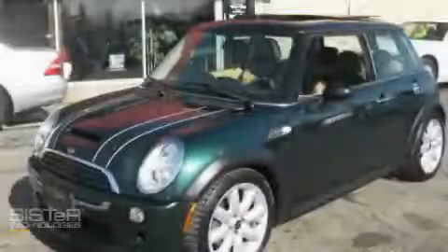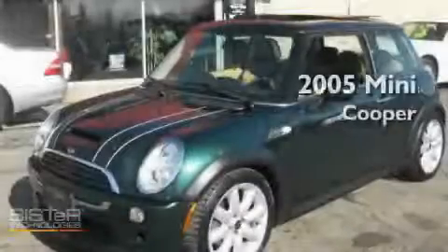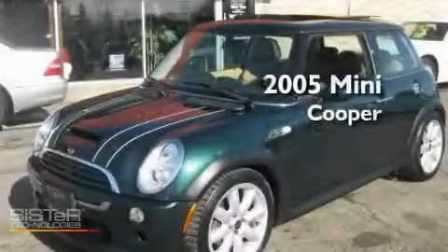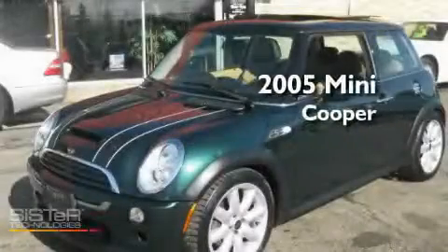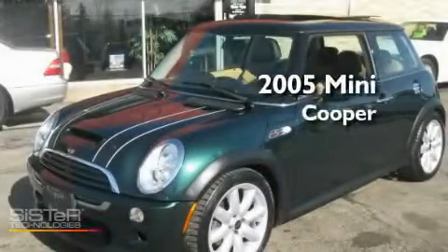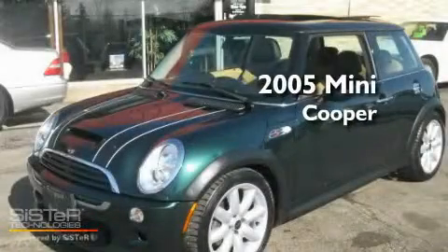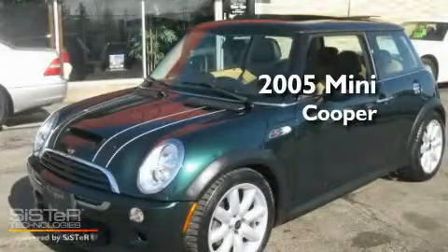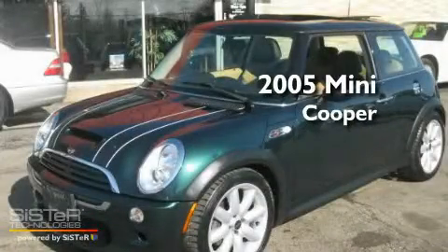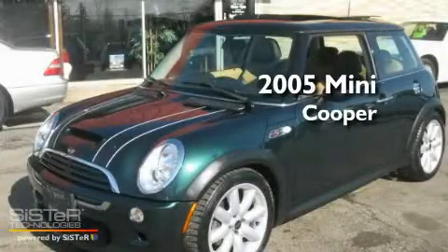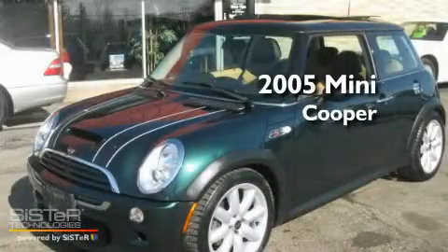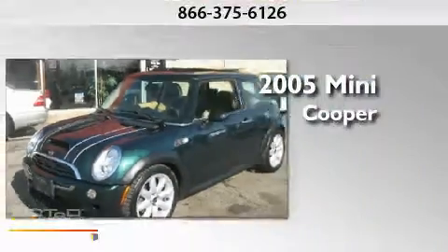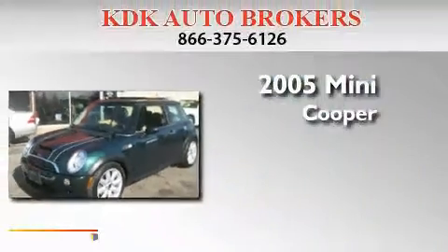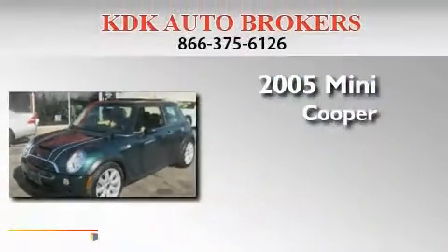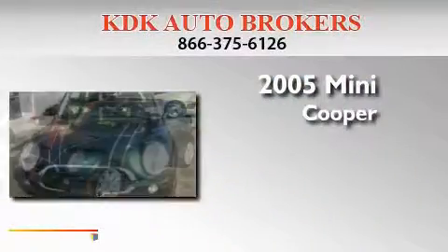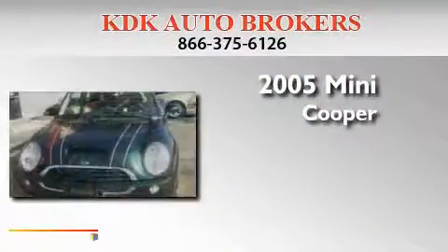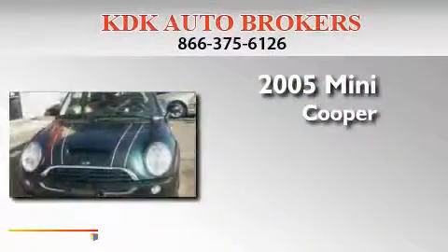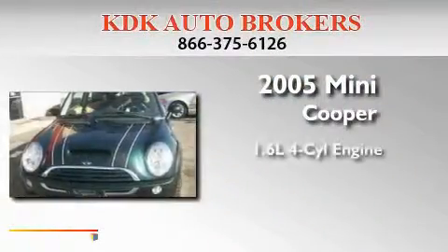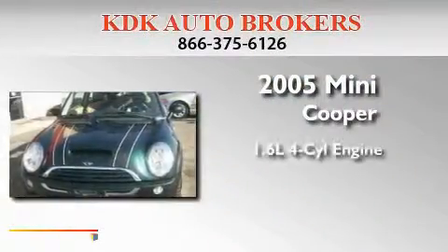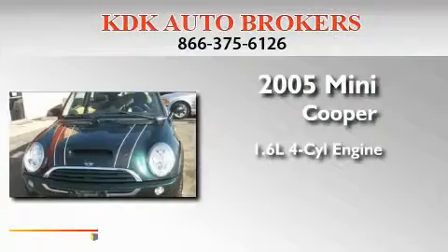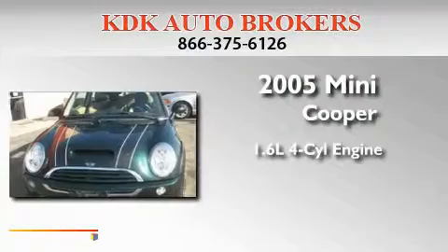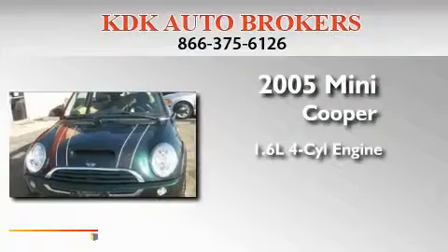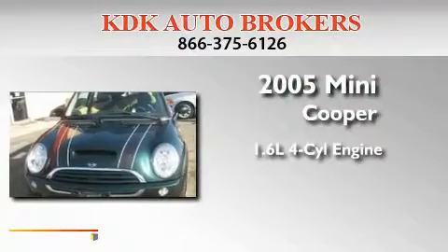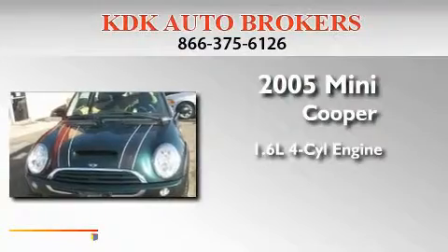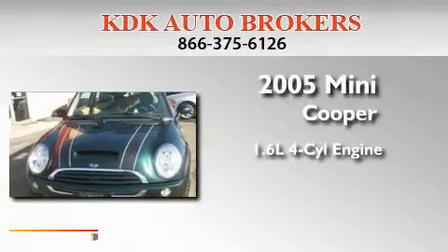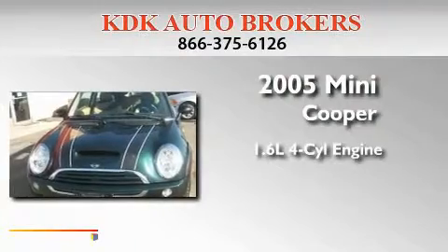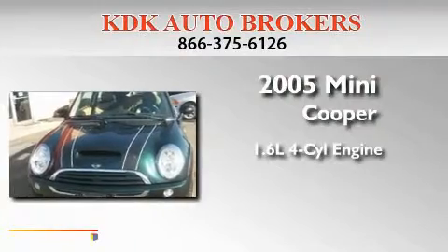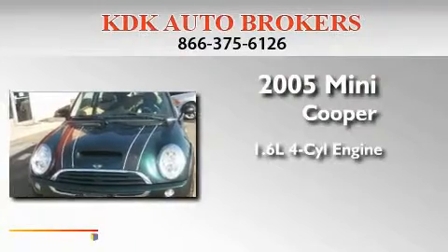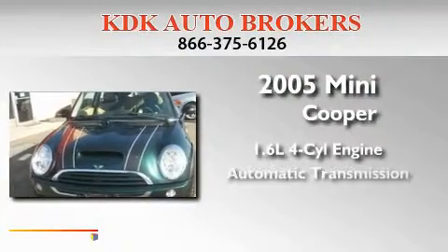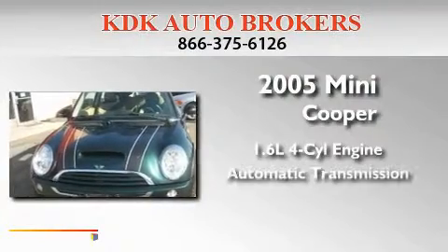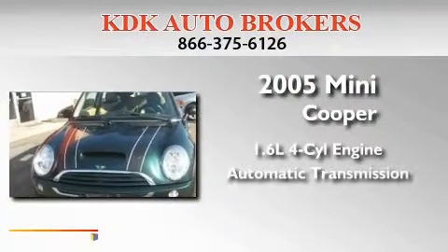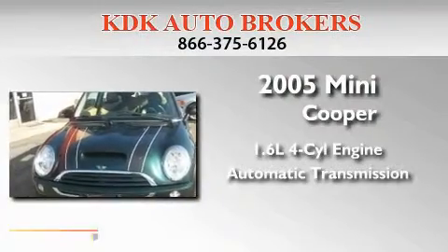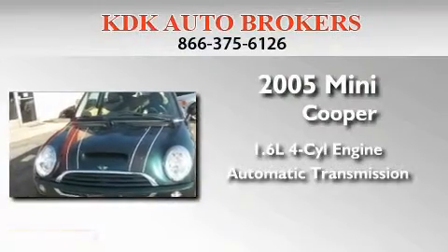This is a 2005 Mini Cooper. It has a 1.6-liter four-cylinder engine and an automatic transmission.